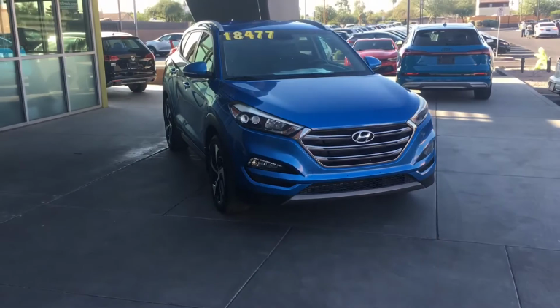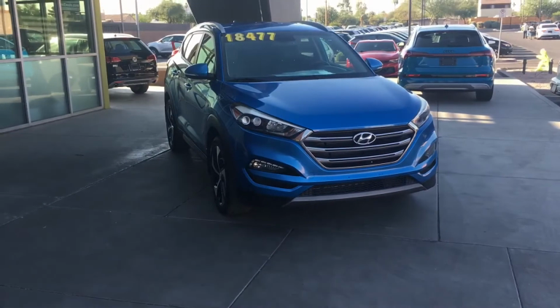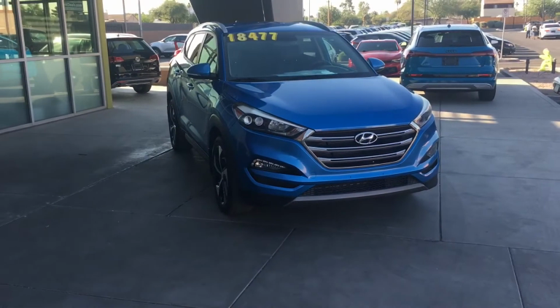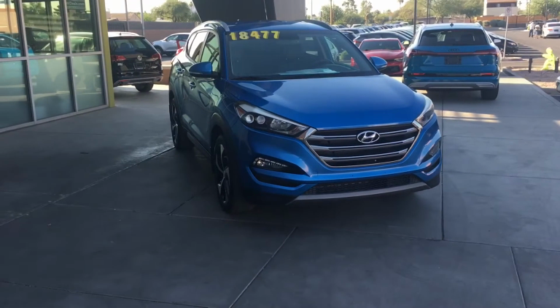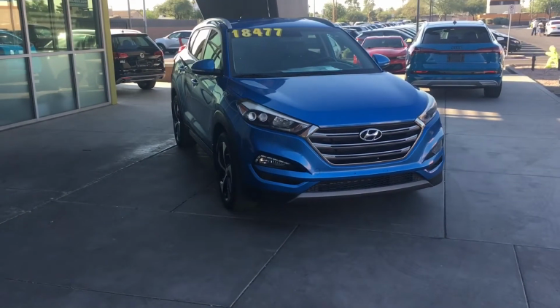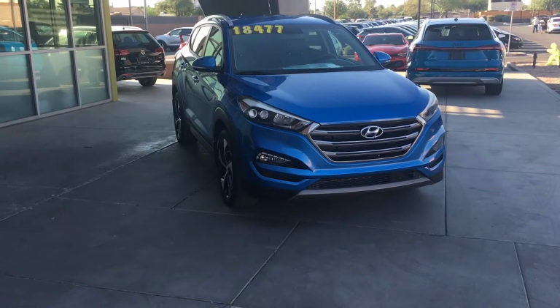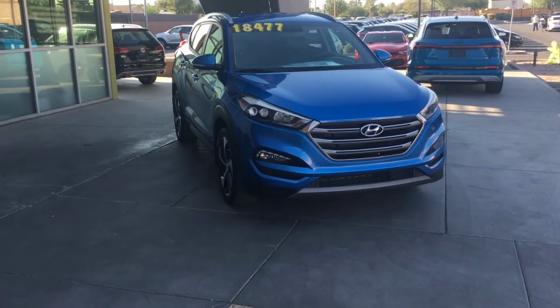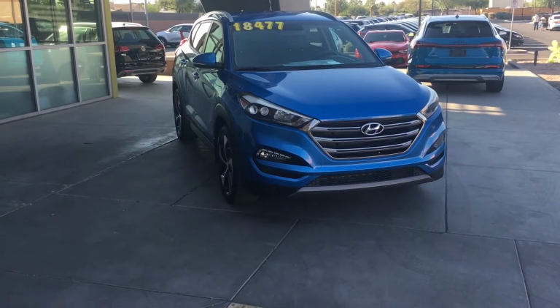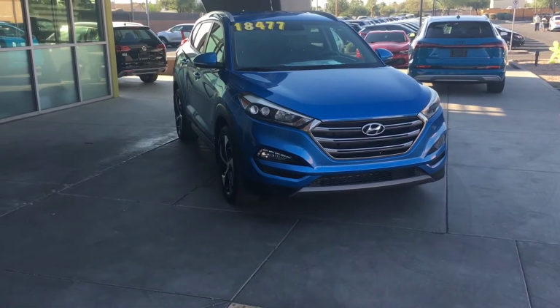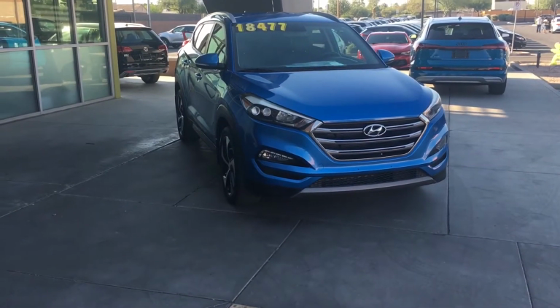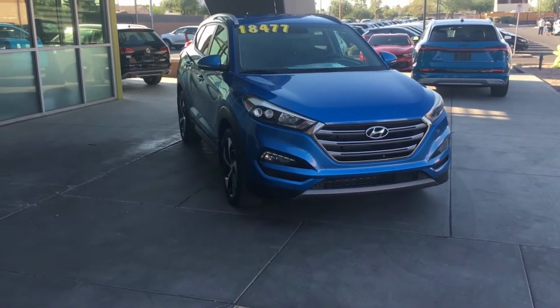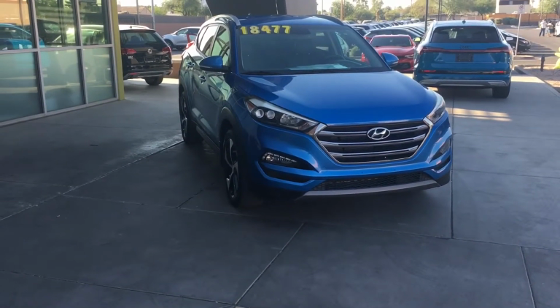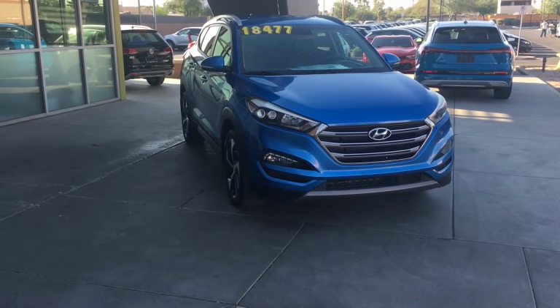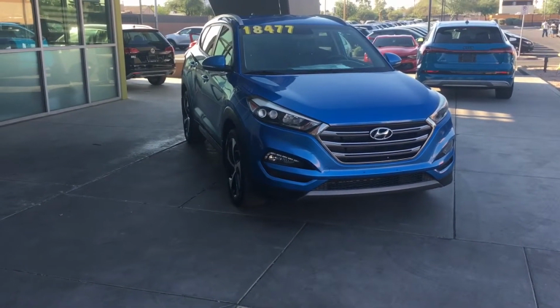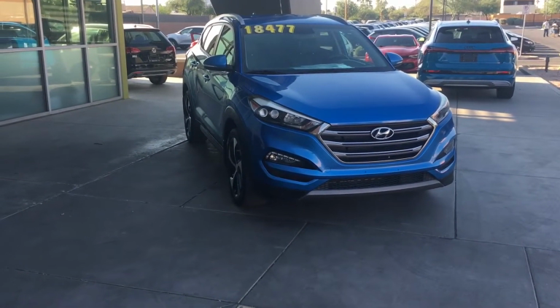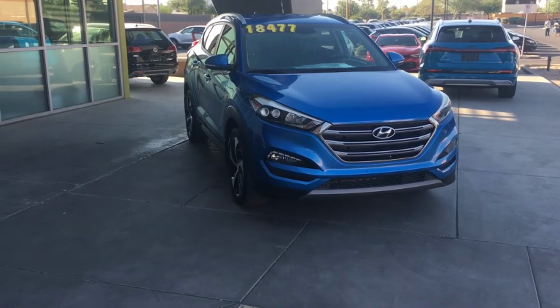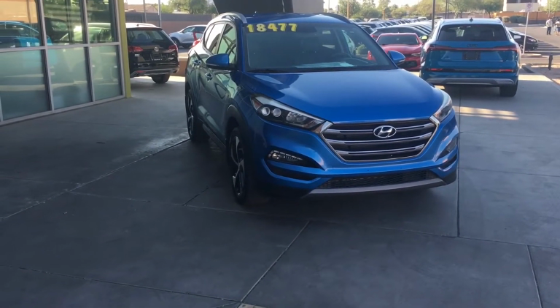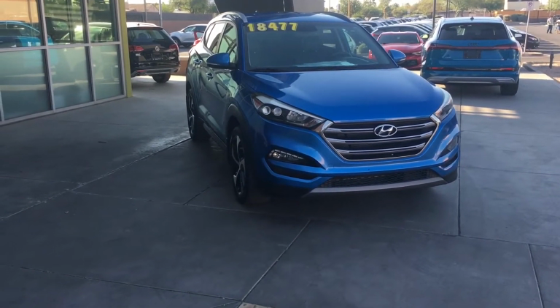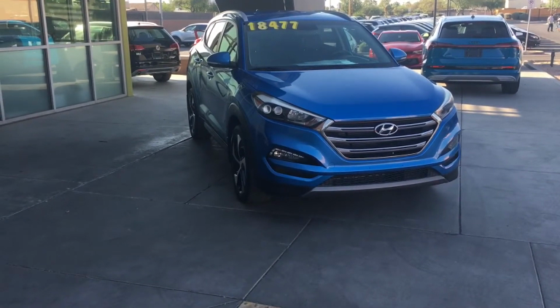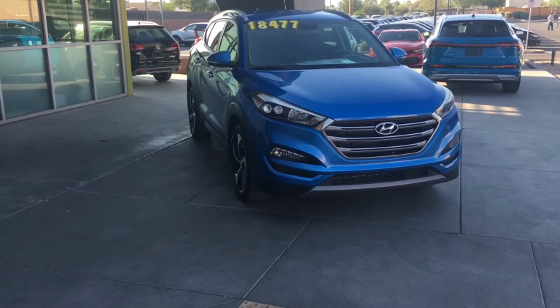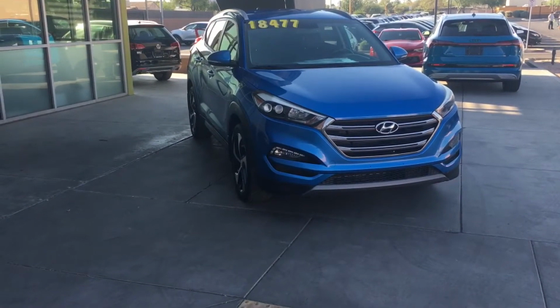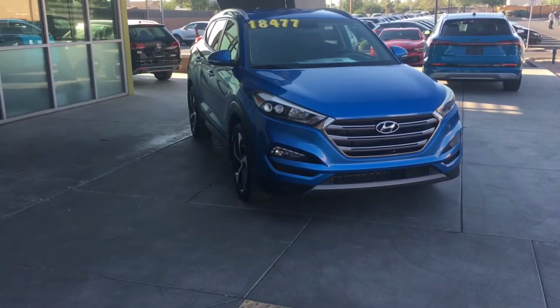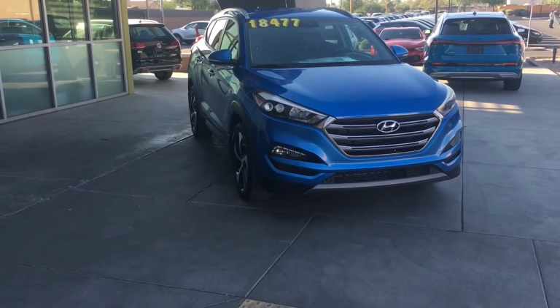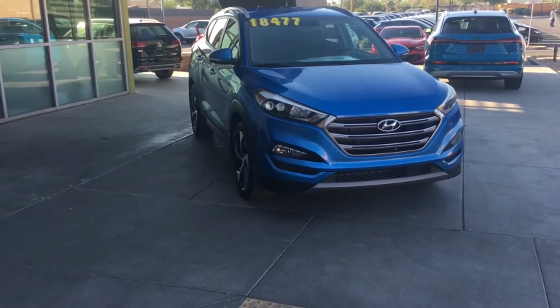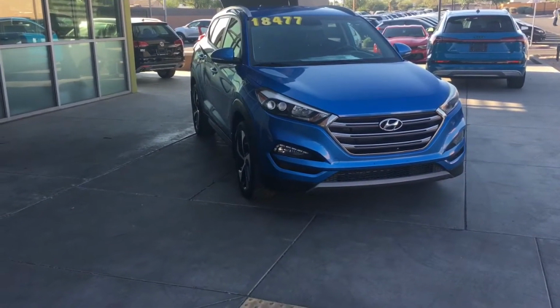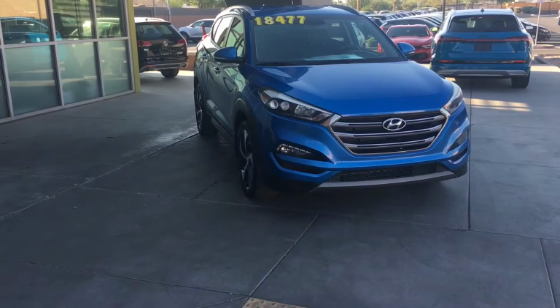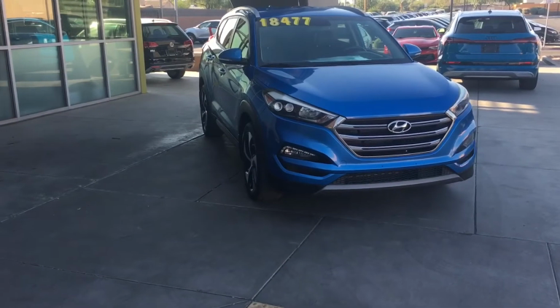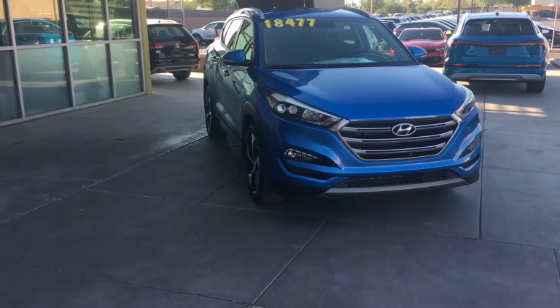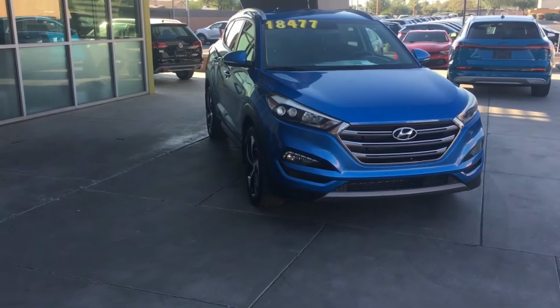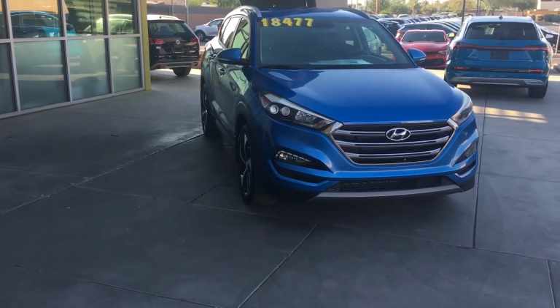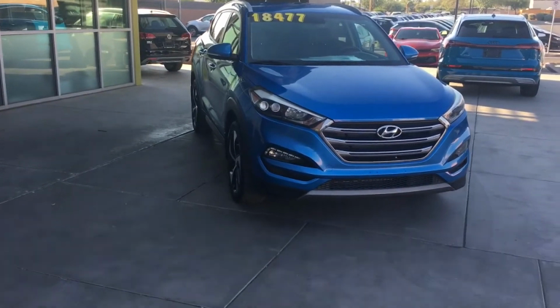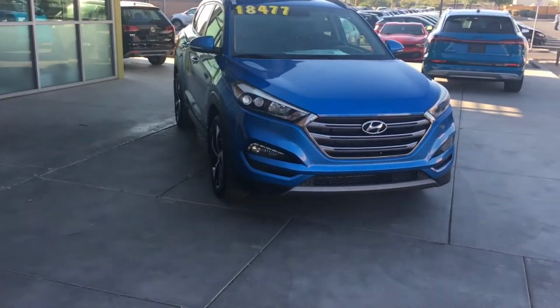Hey guys, it's Kenyon from the Swier Car Company, and today I have a 2016 Hyundai Tucson Limited for you guys.